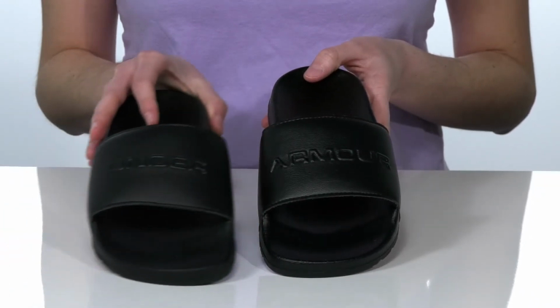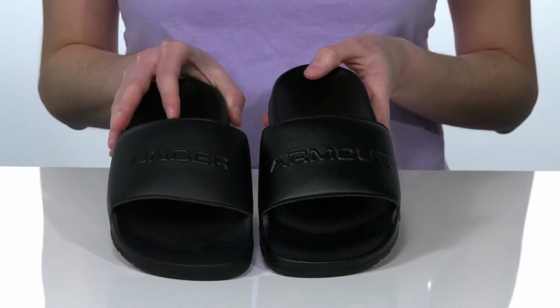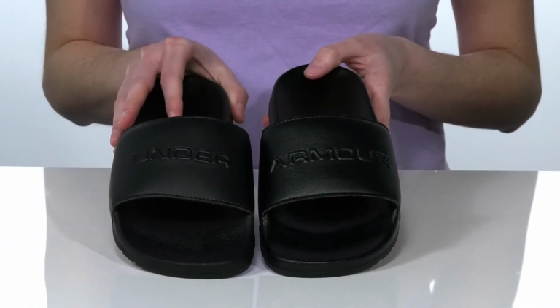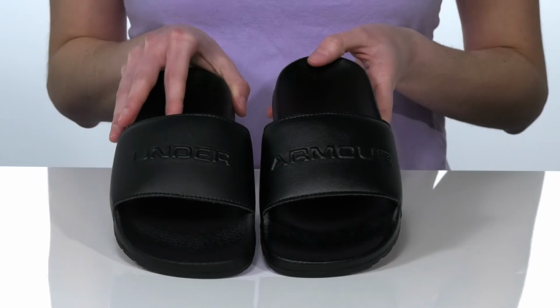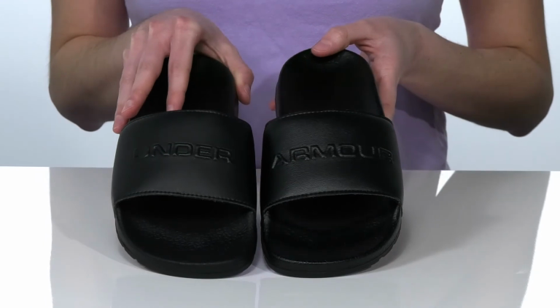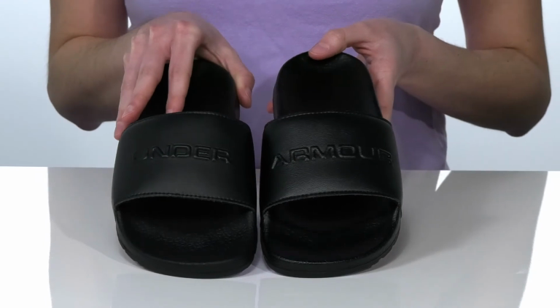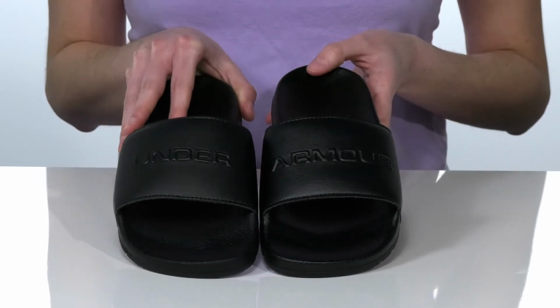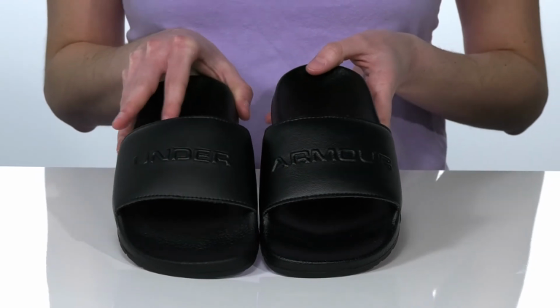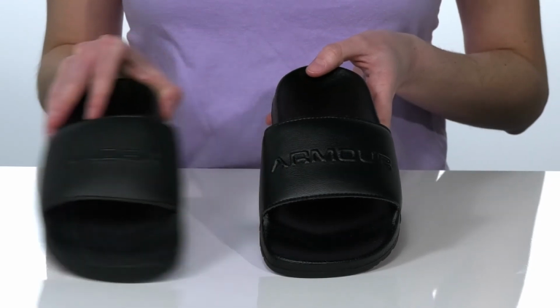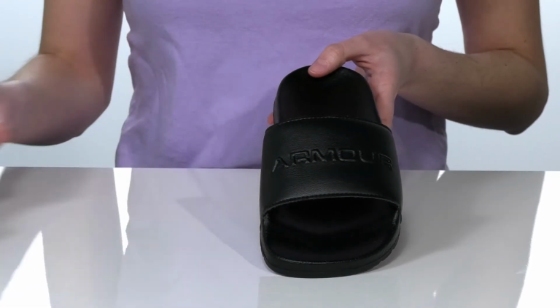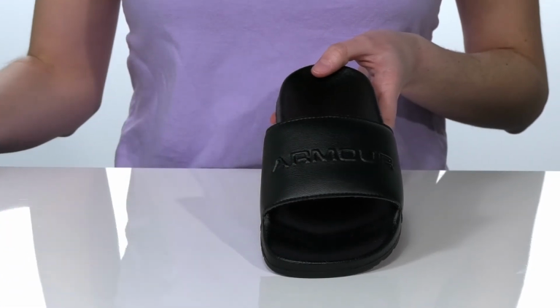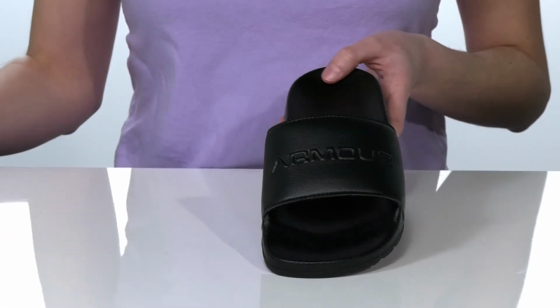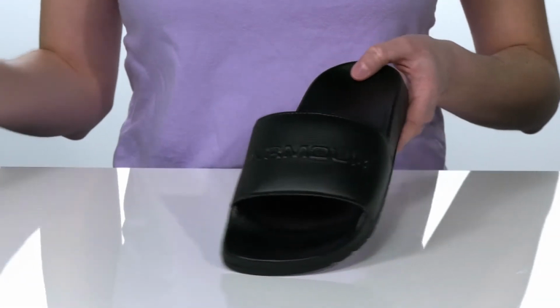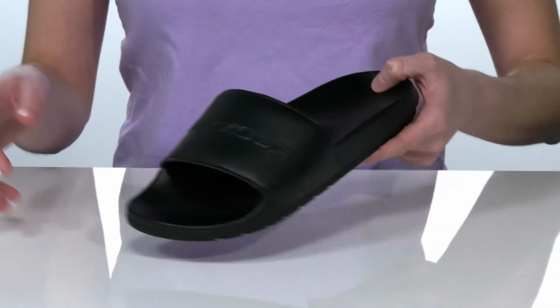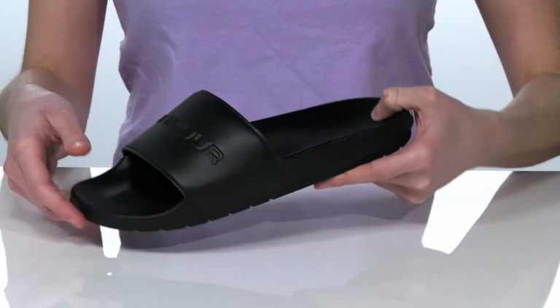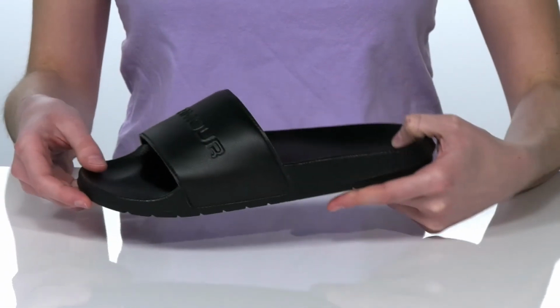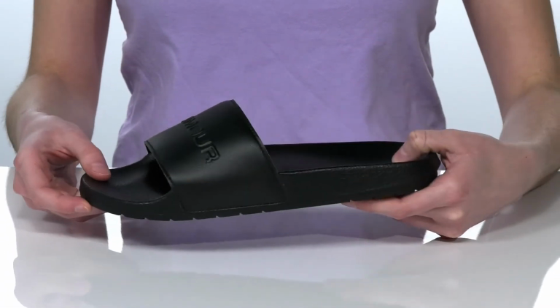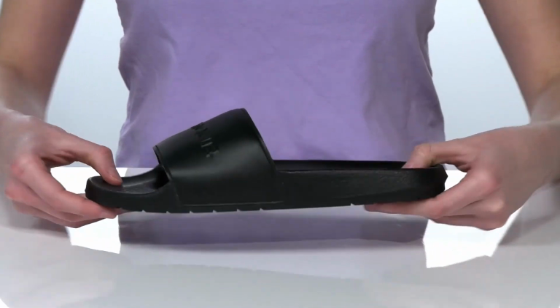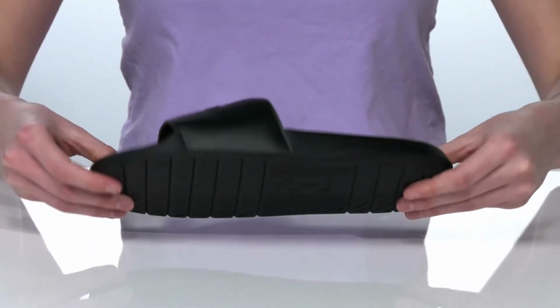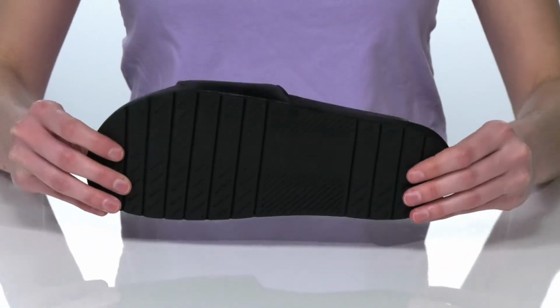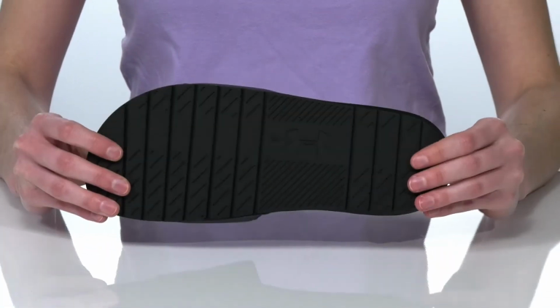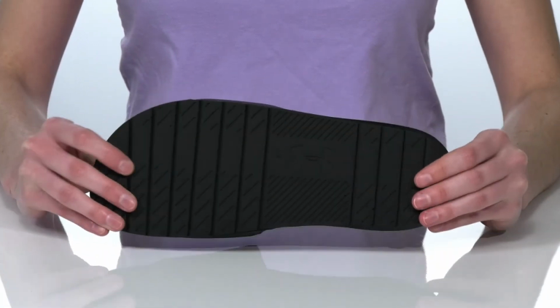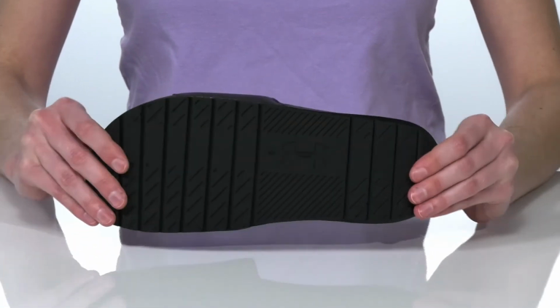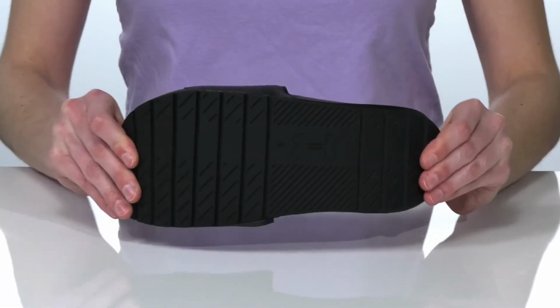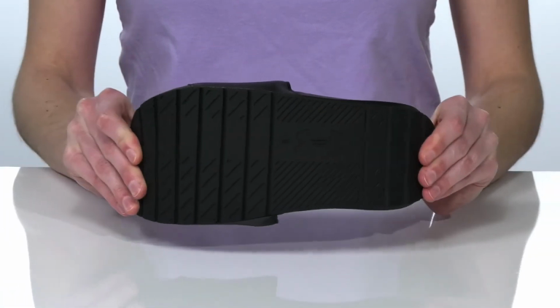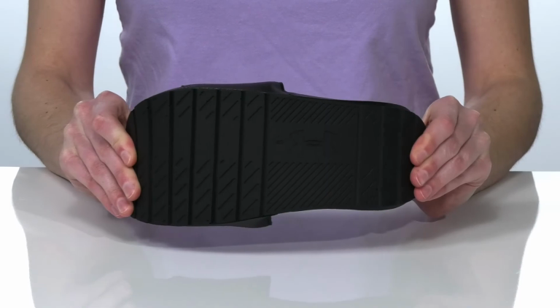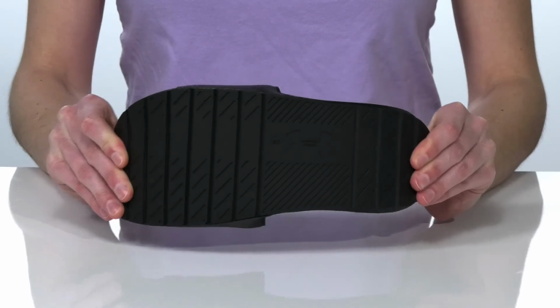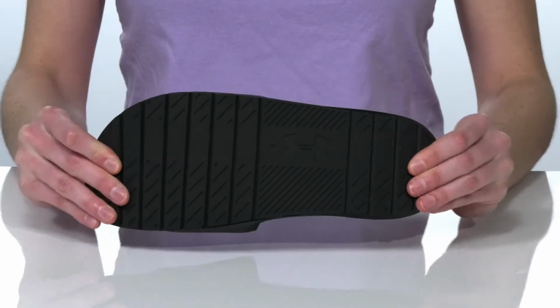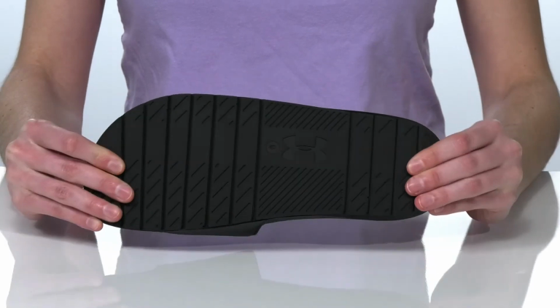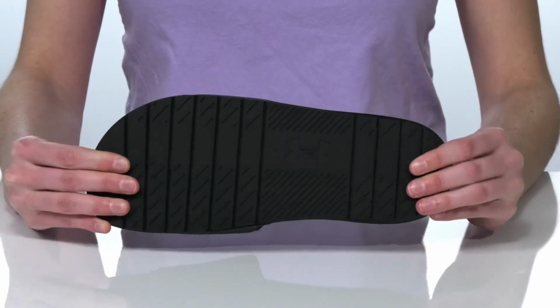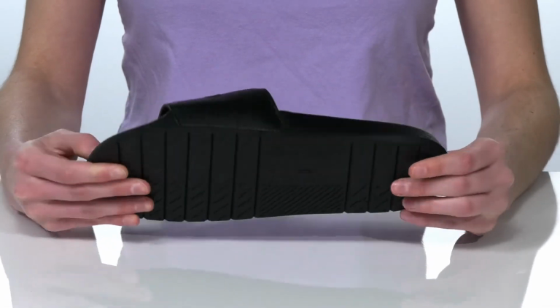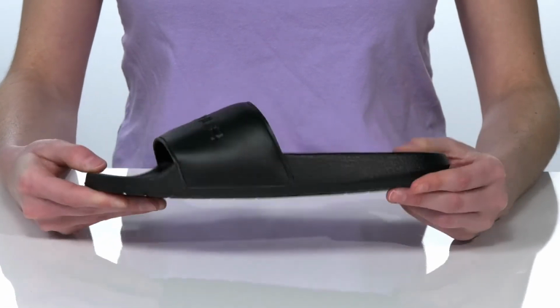When you put these two shoes together, you'll get the full Under Armour logo featured in the center. And it's all on top of a flexible and textured outsole.